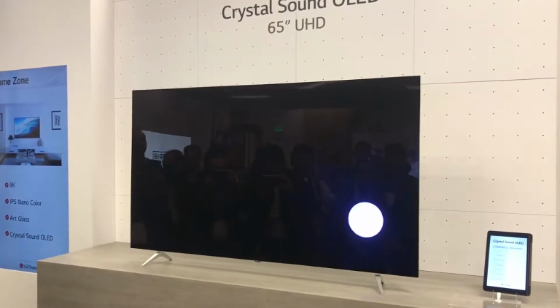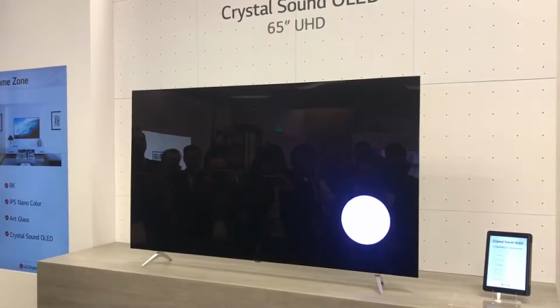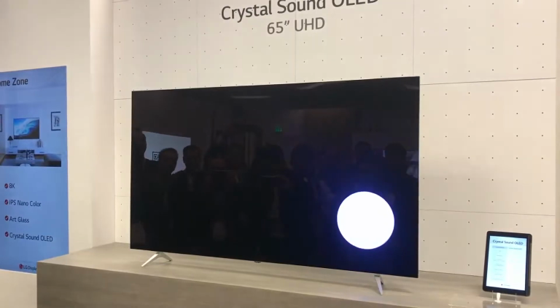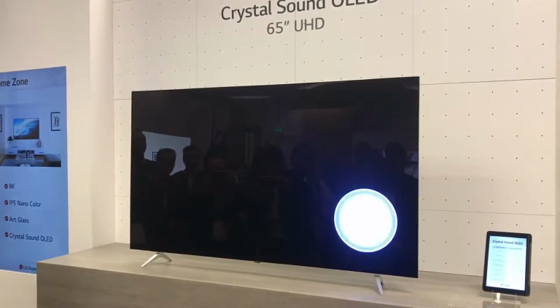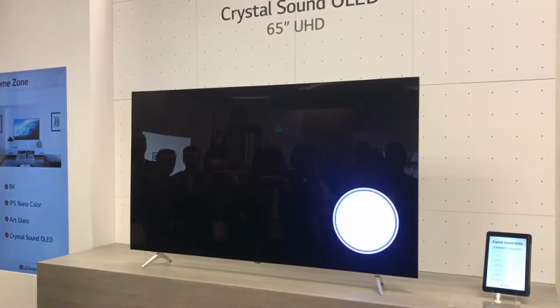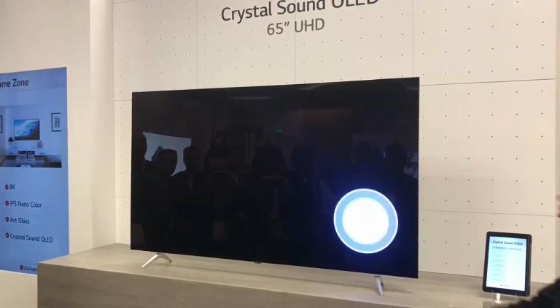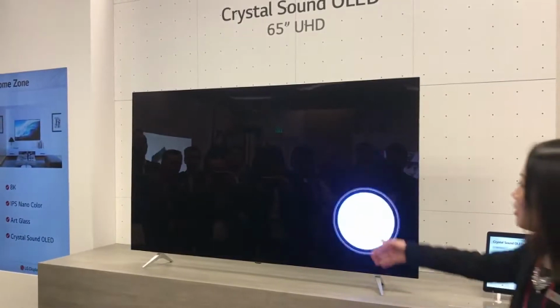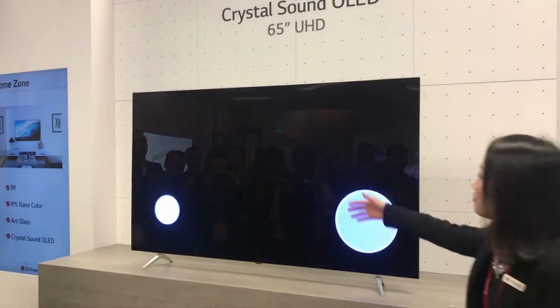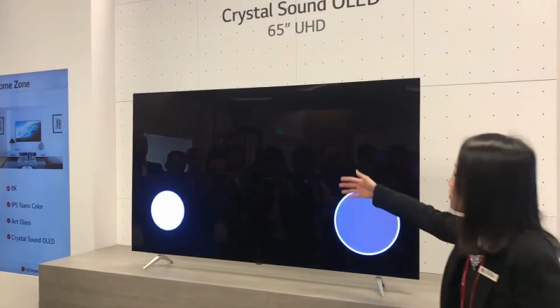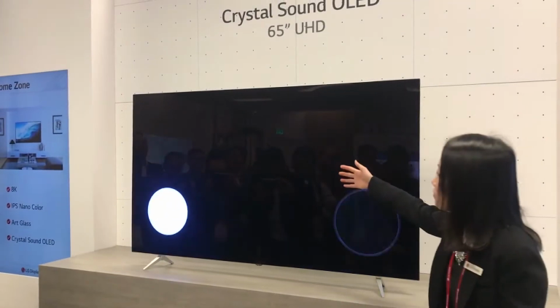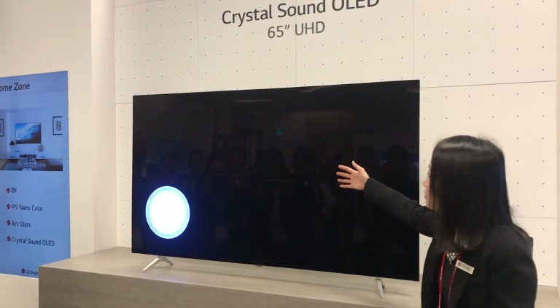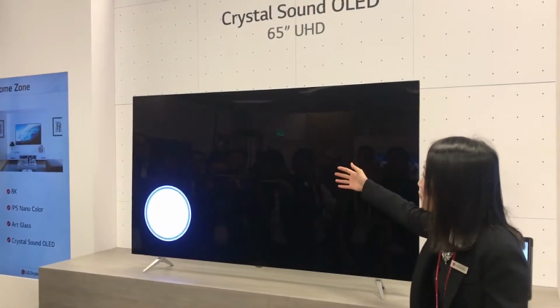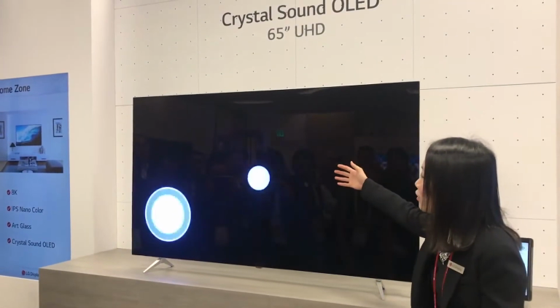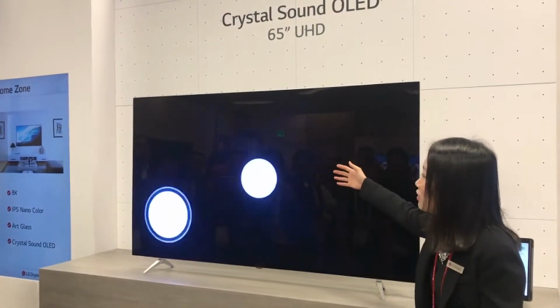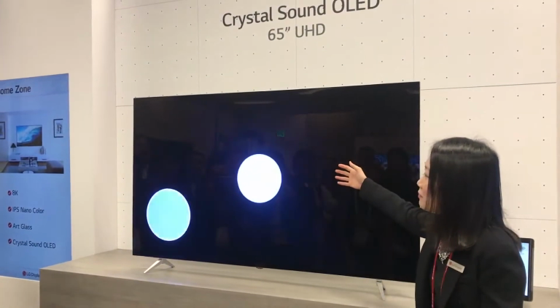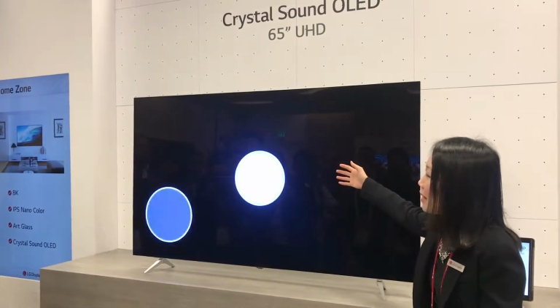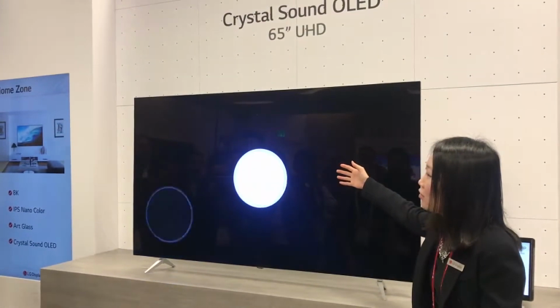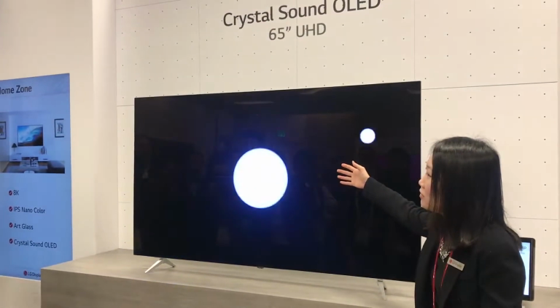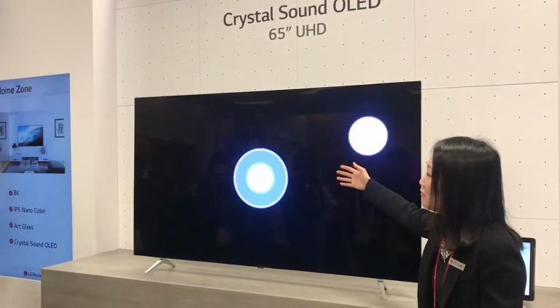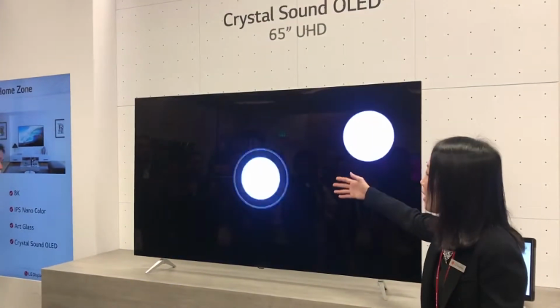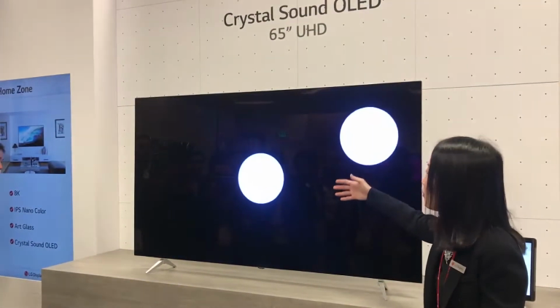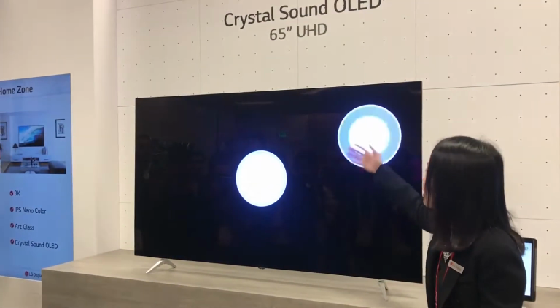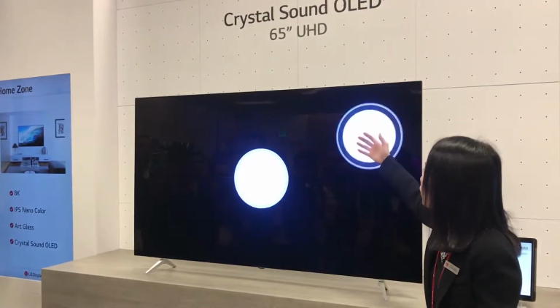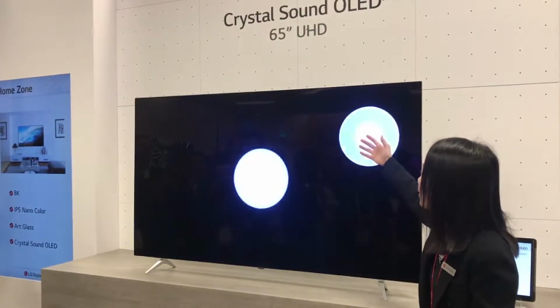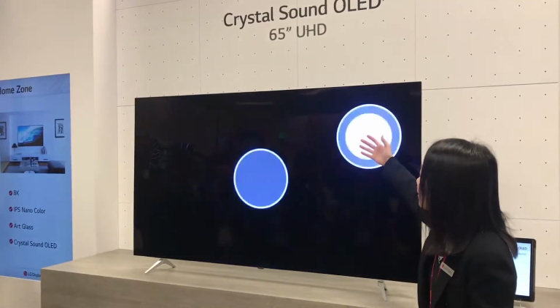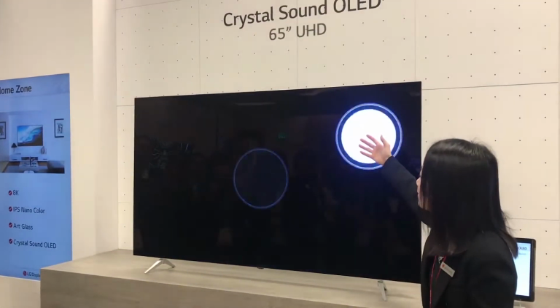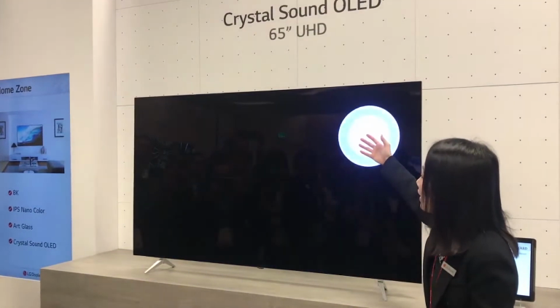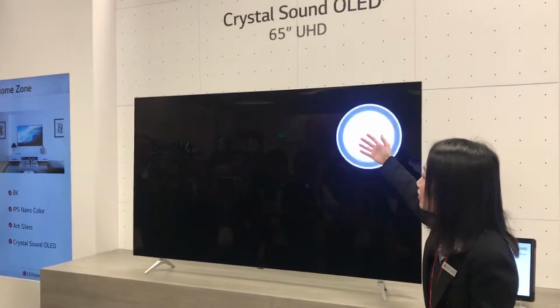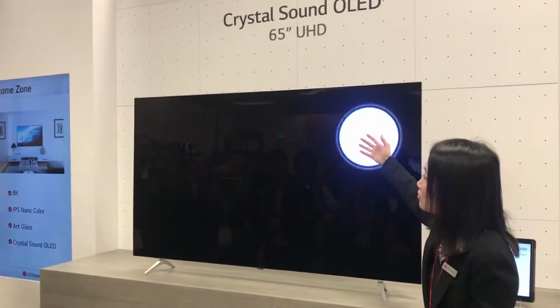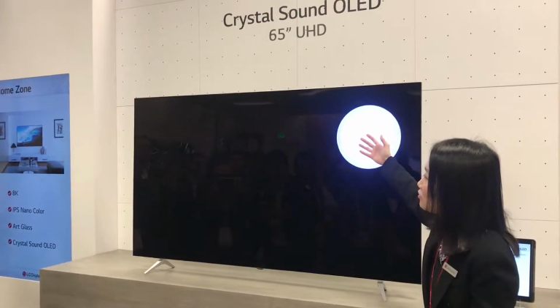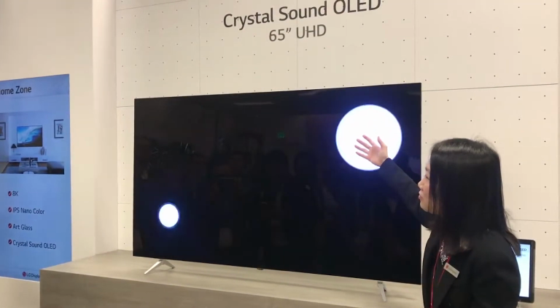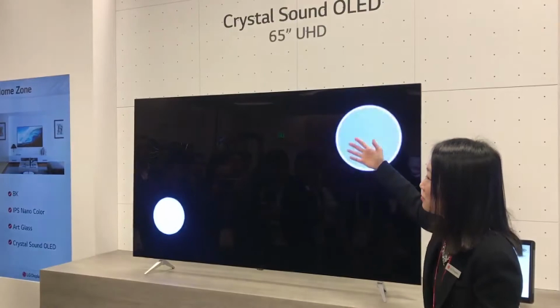You can actually feel the panel — it vibrates where the sound comes from.